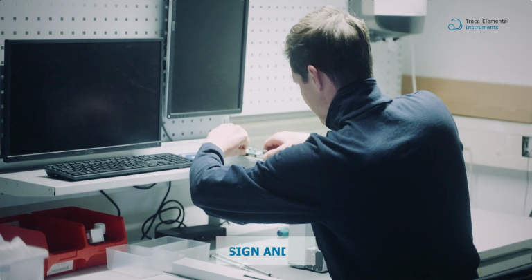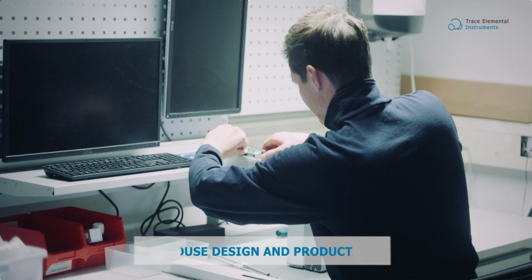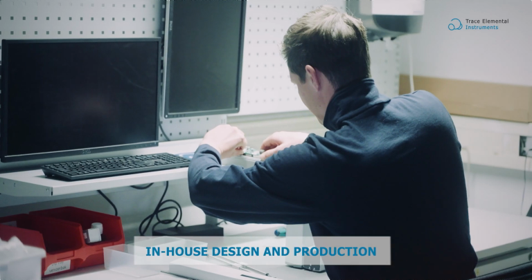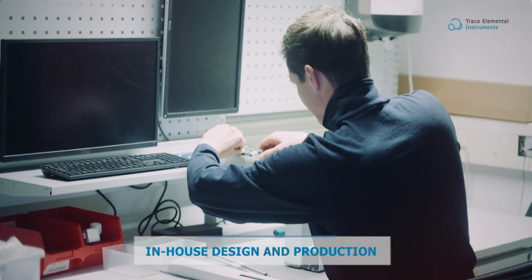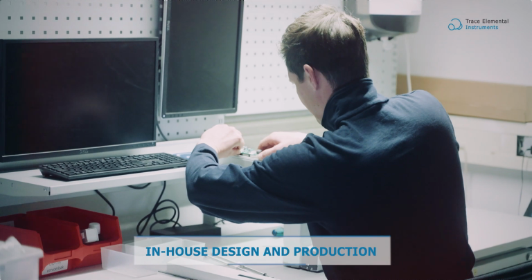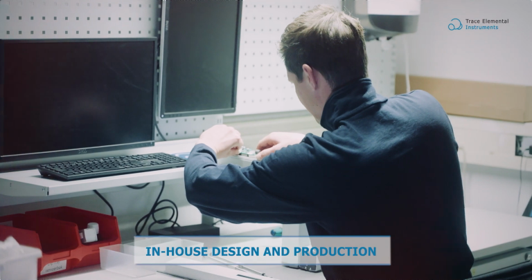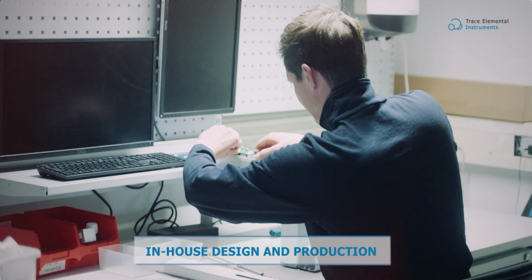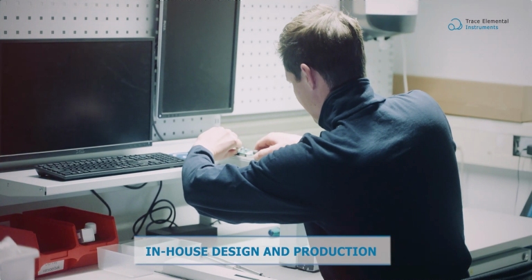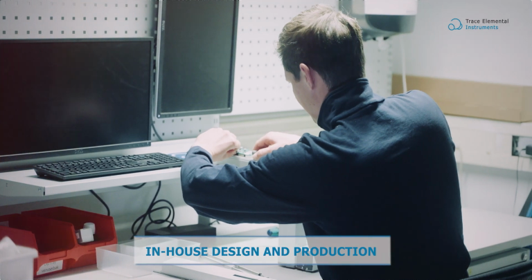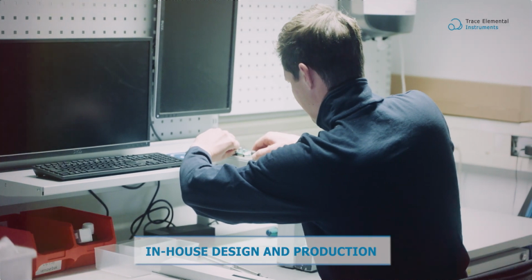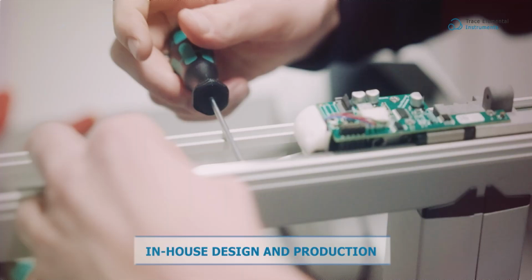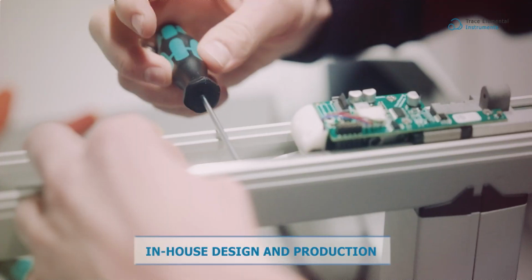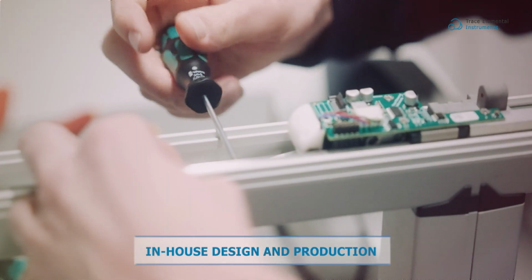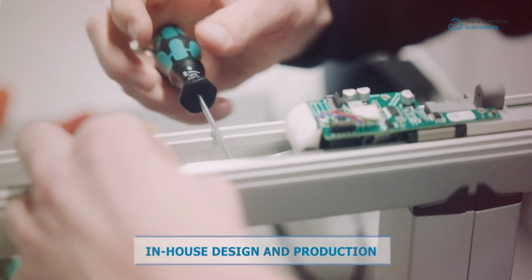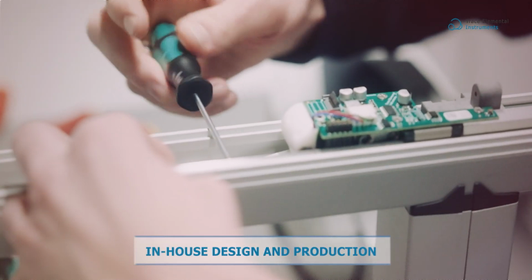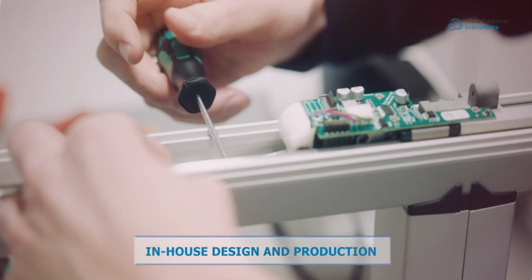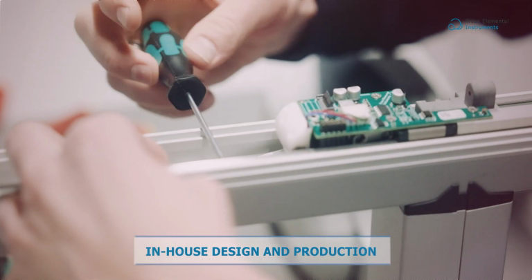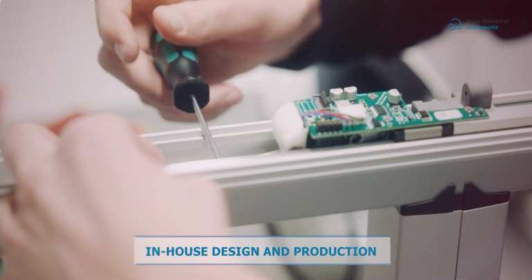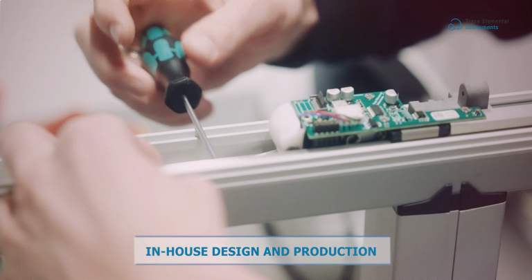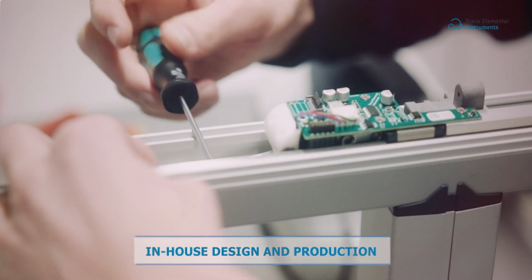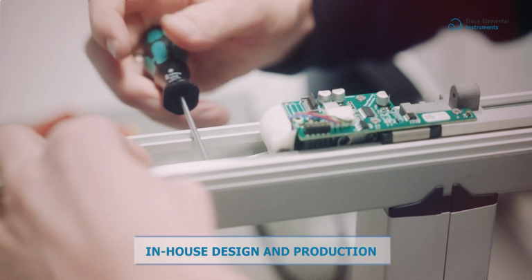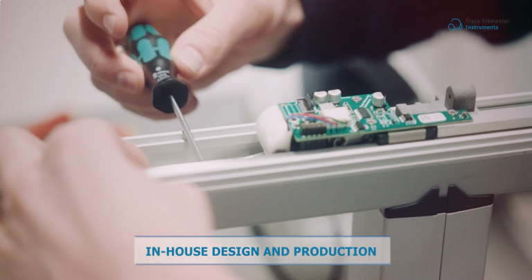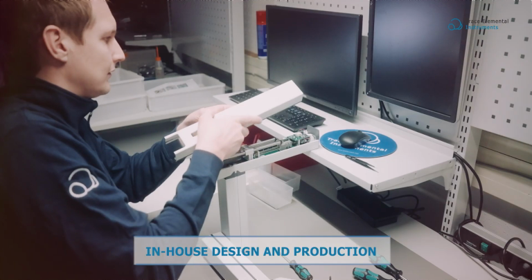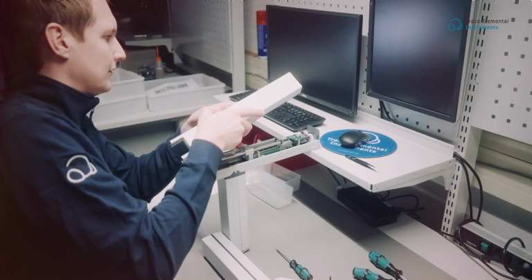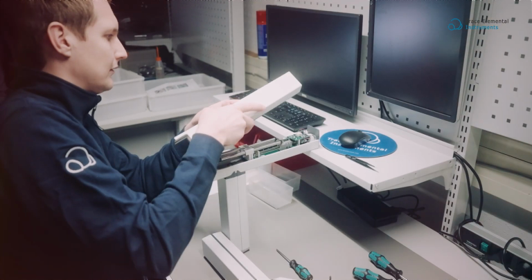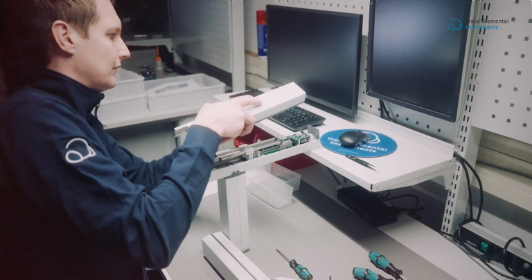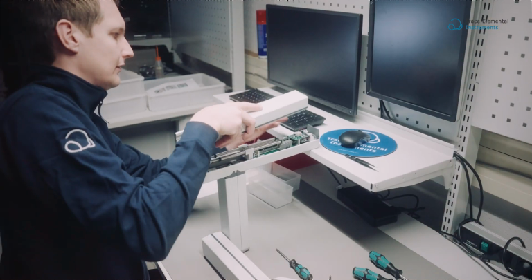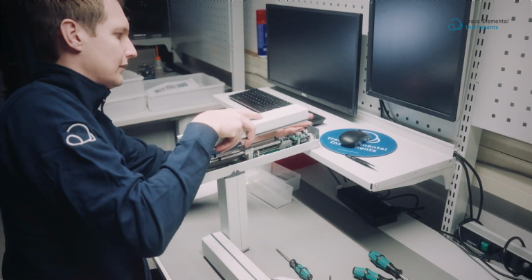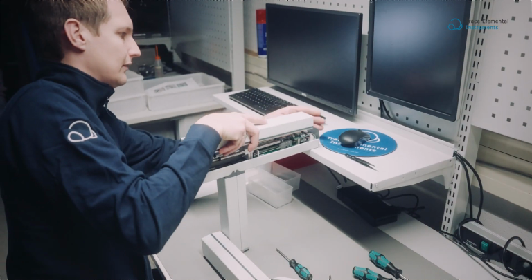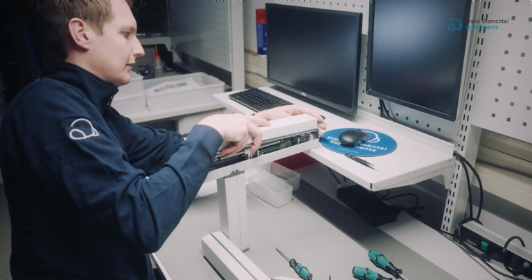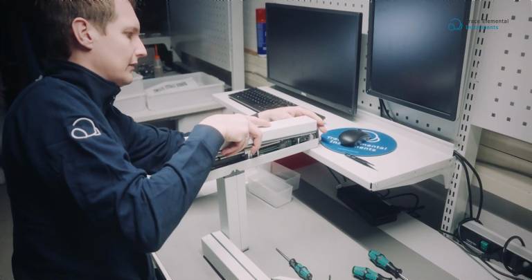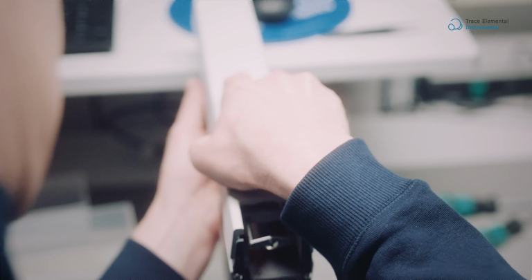Proudly designed and produced in-house by TE Instruments, ensuring quality and innovation at every step.